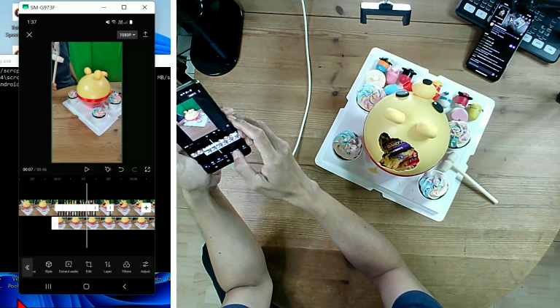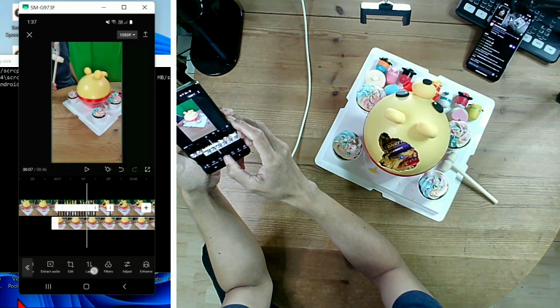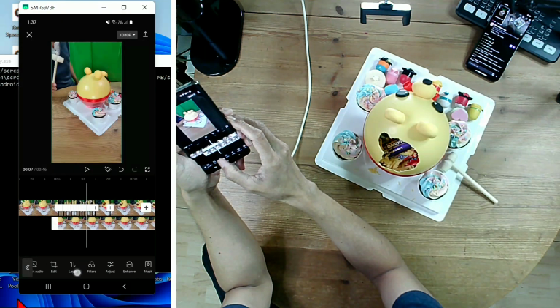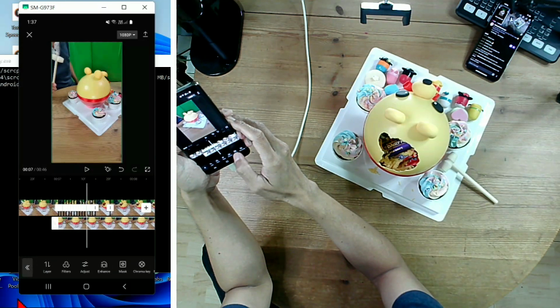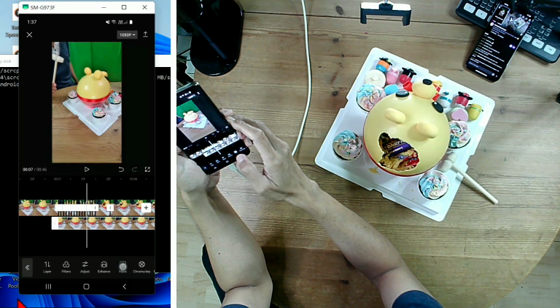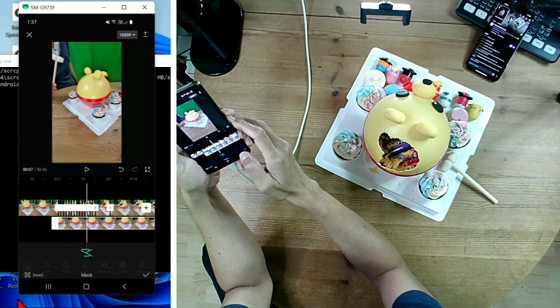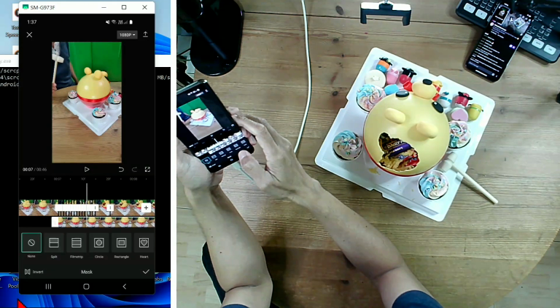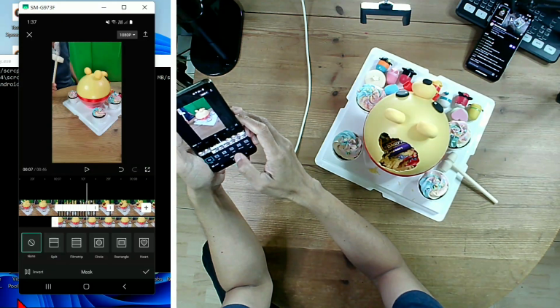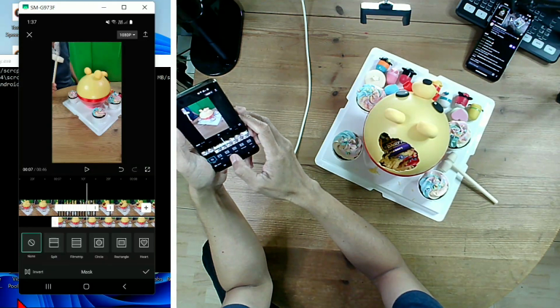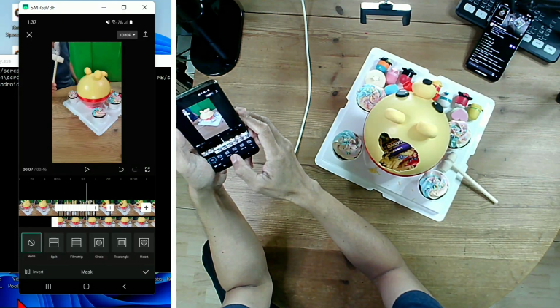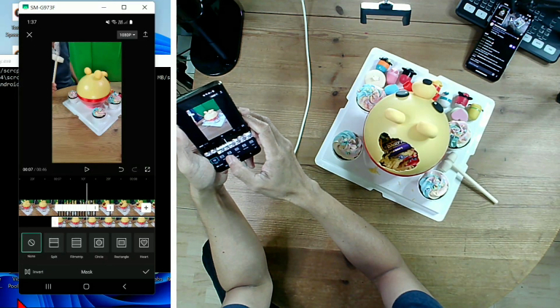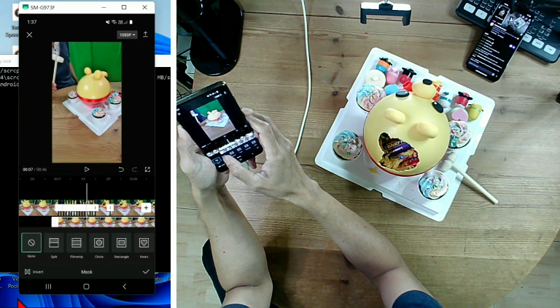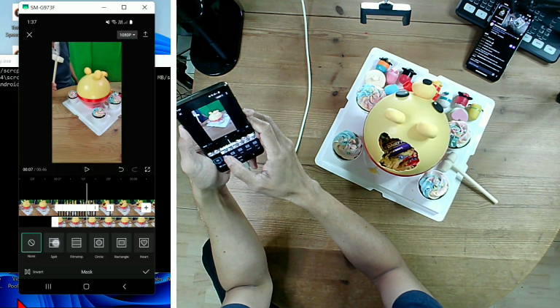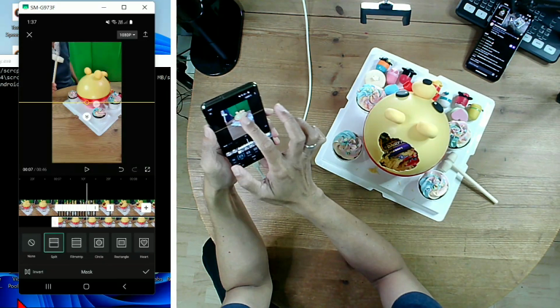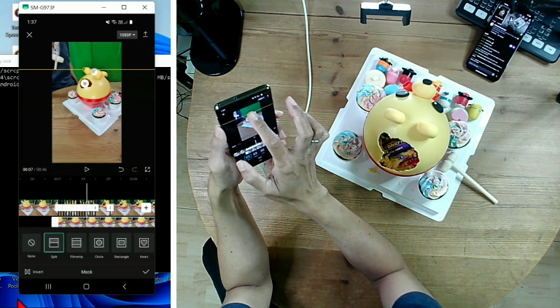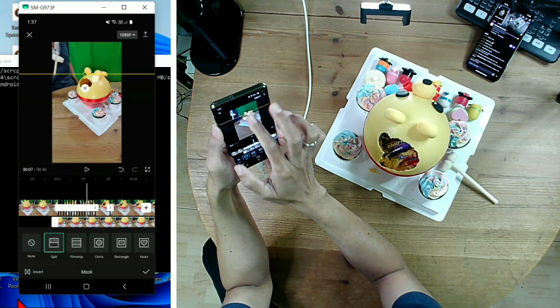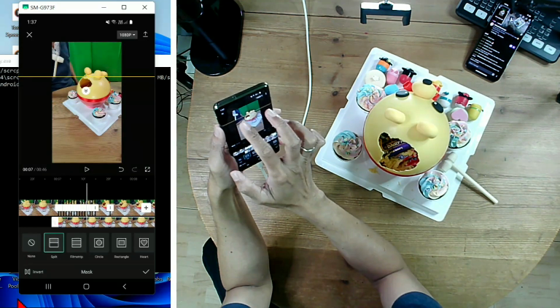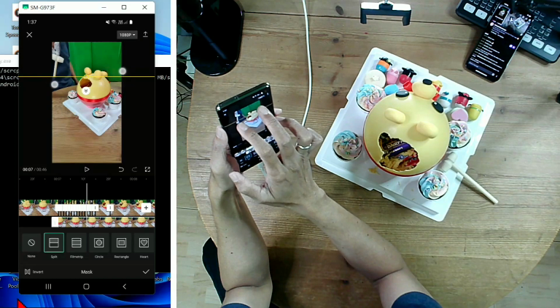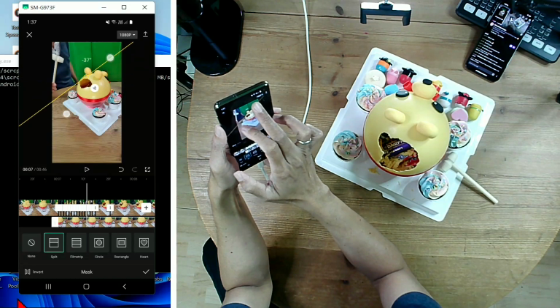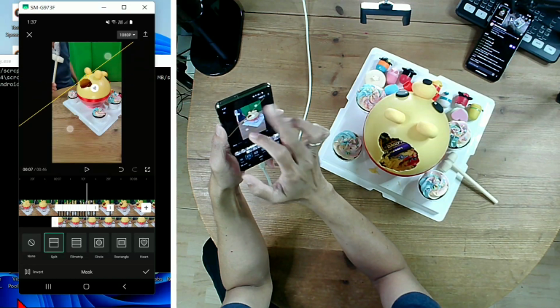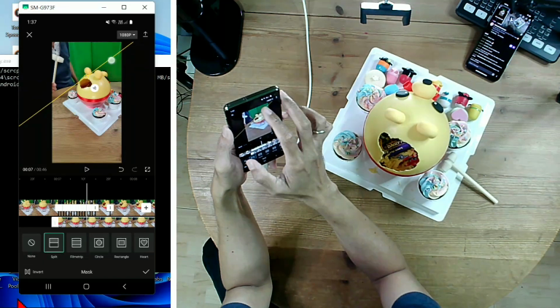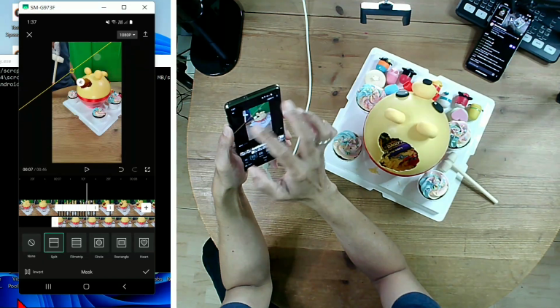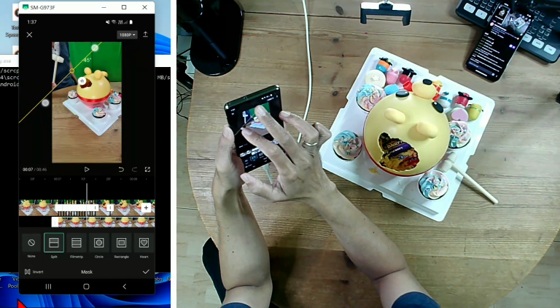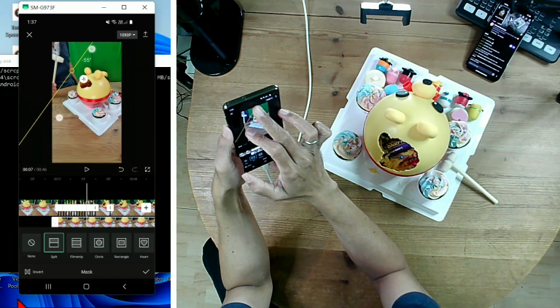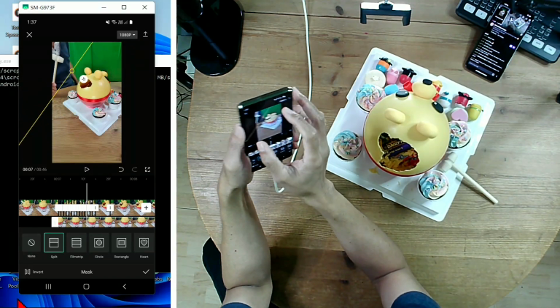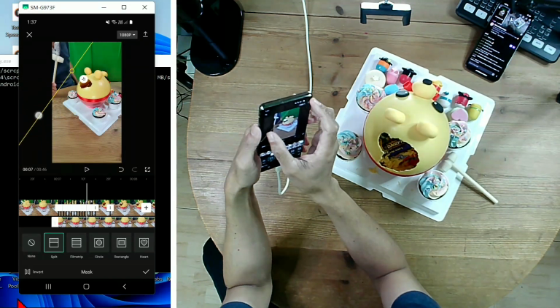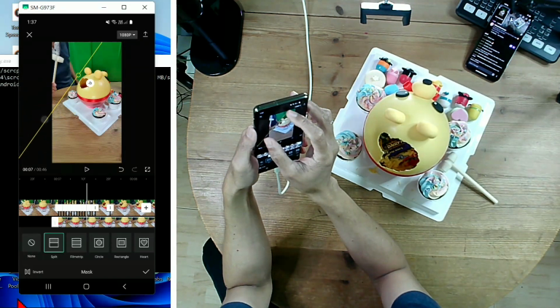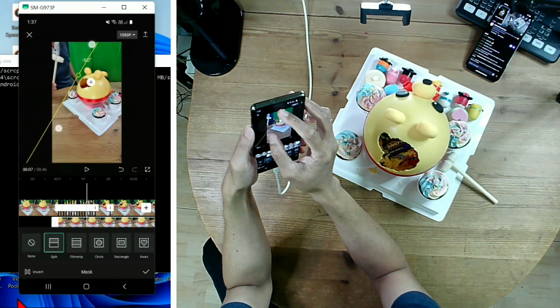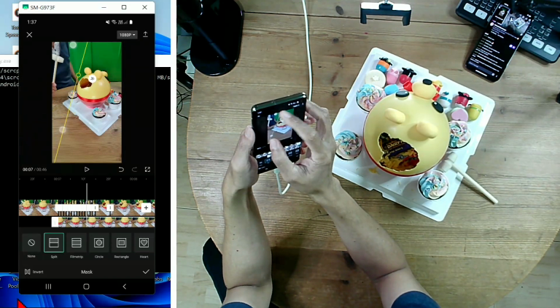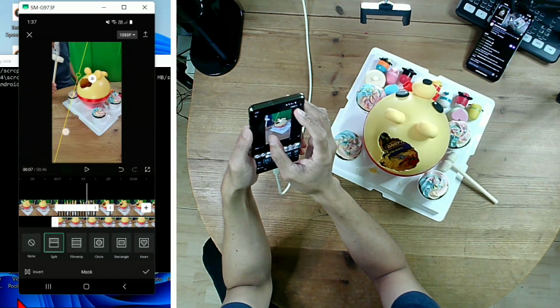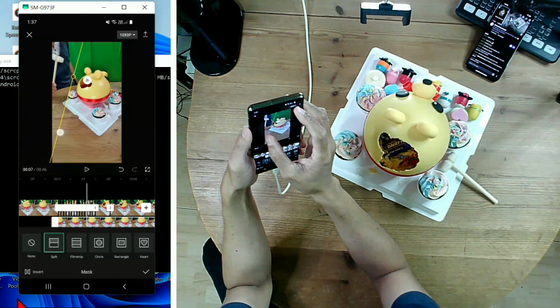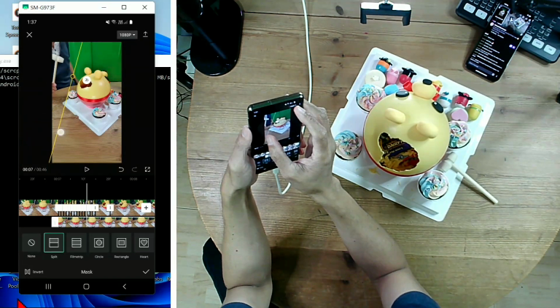Select the mask tool and choose the split mask. Adjust the split mask to reveal my hand holding the hammer in mid-air.